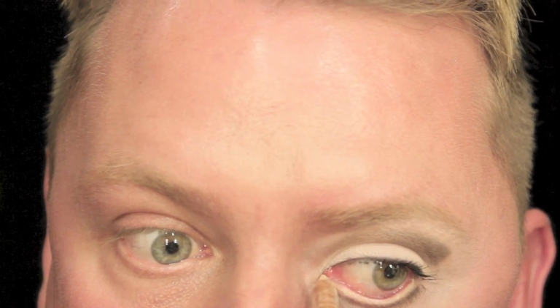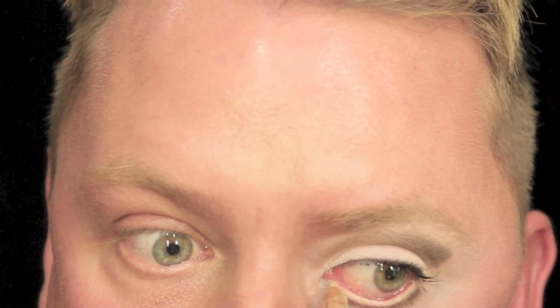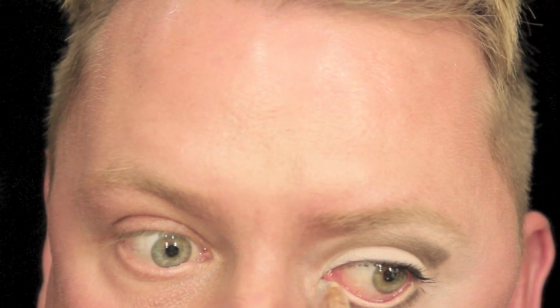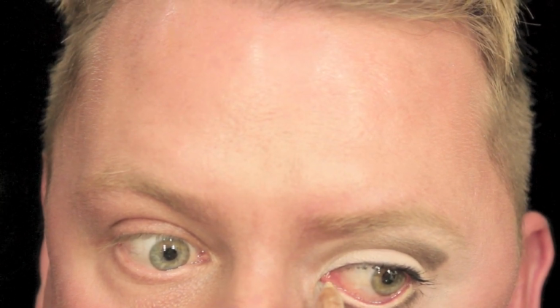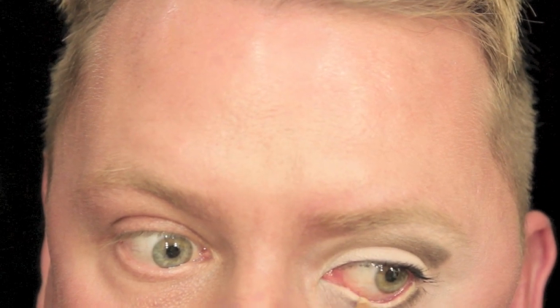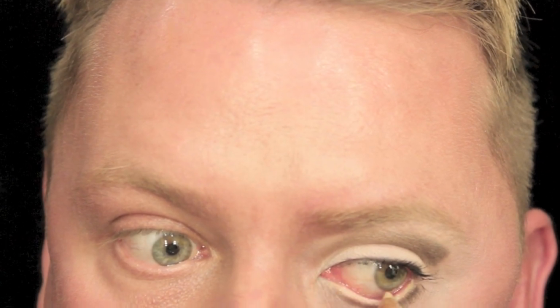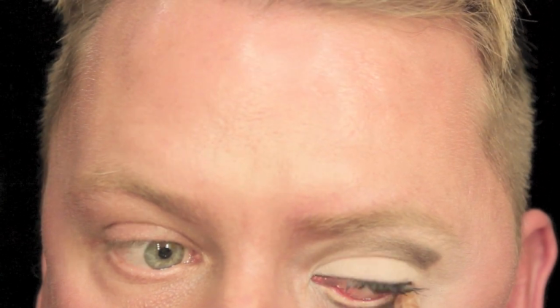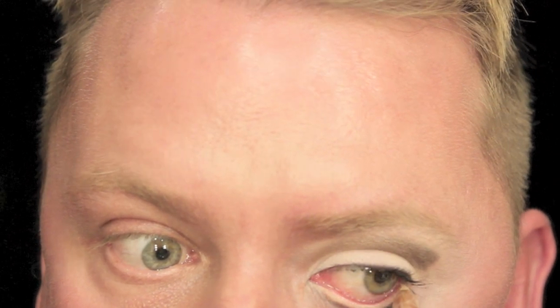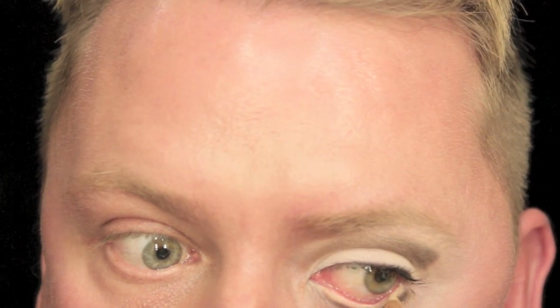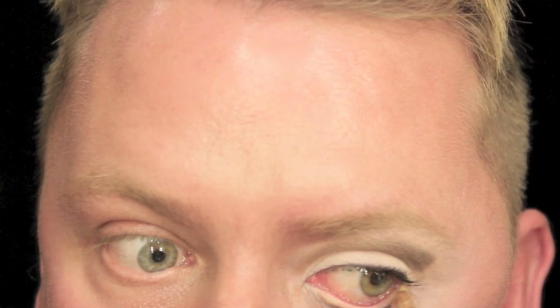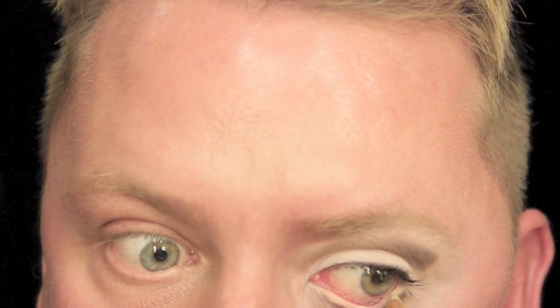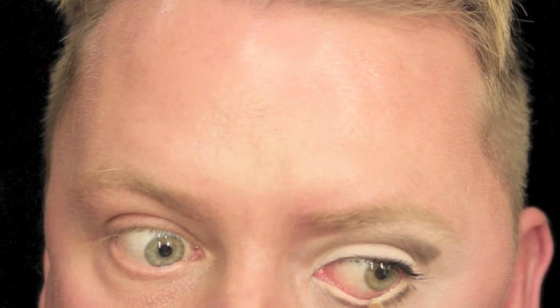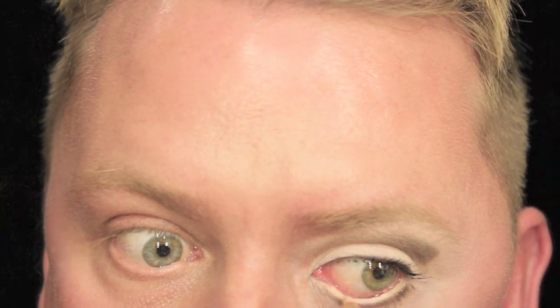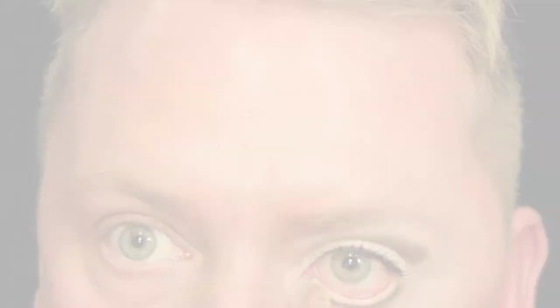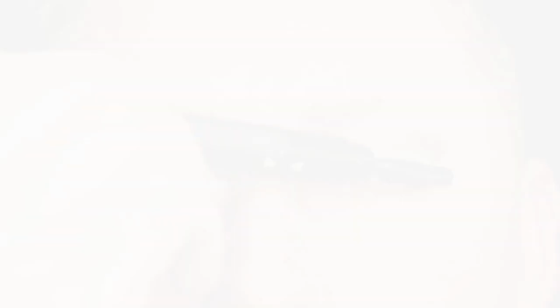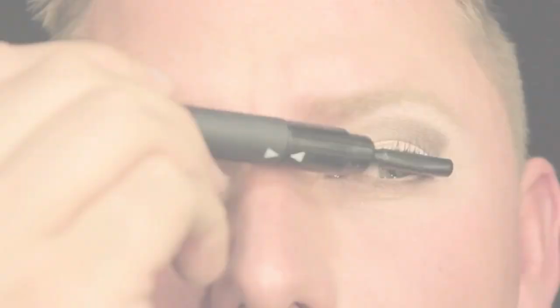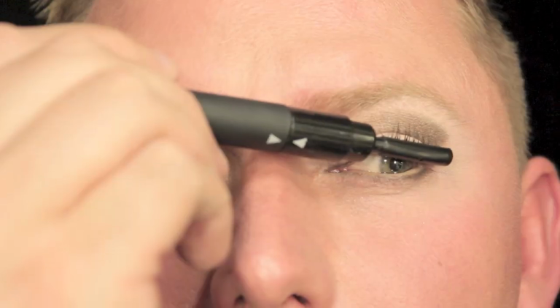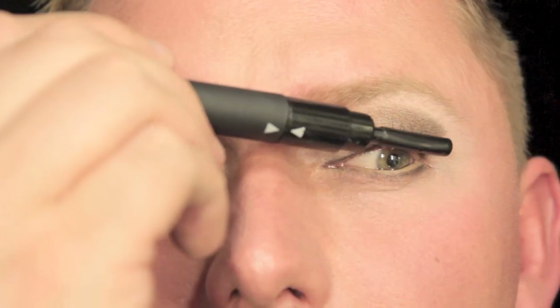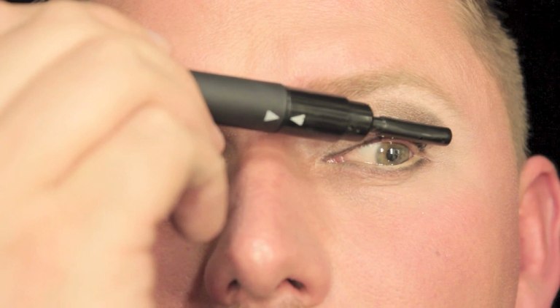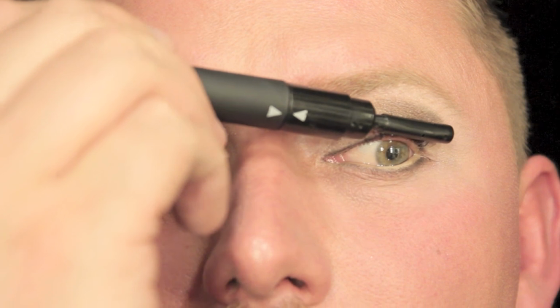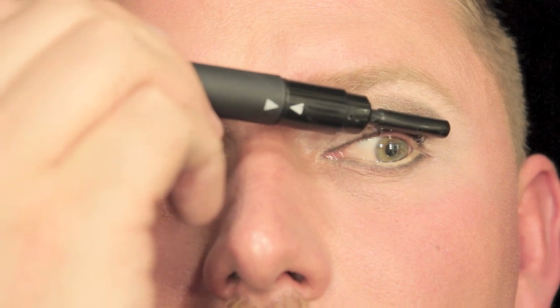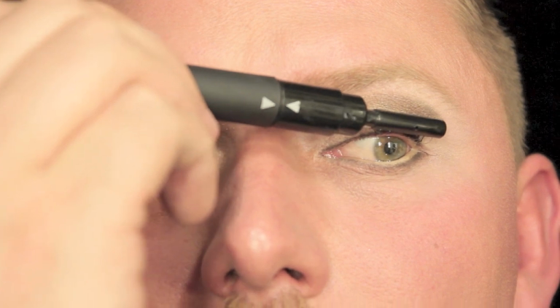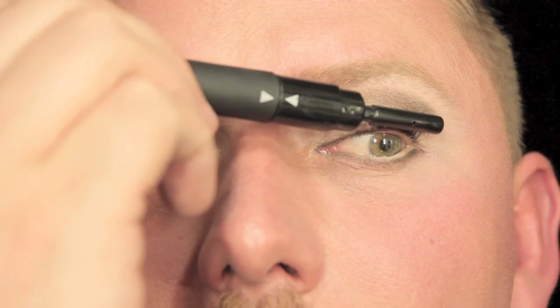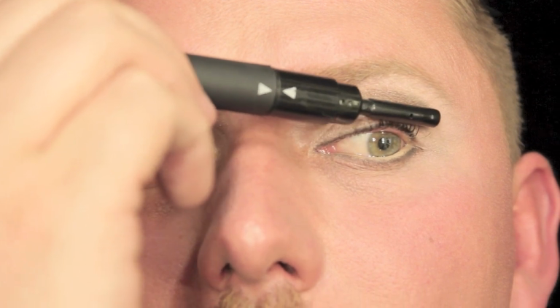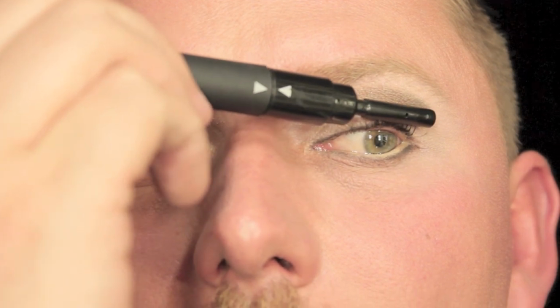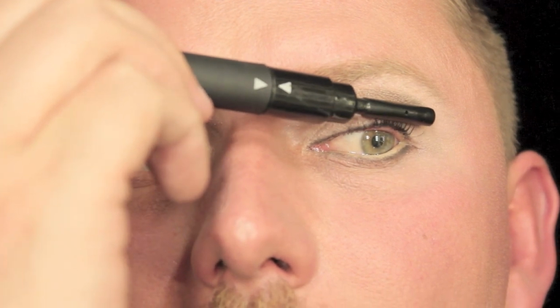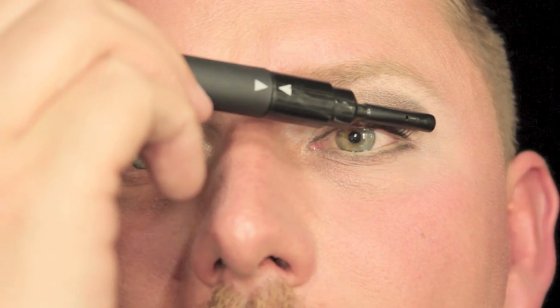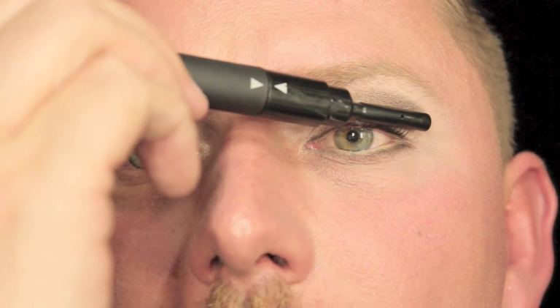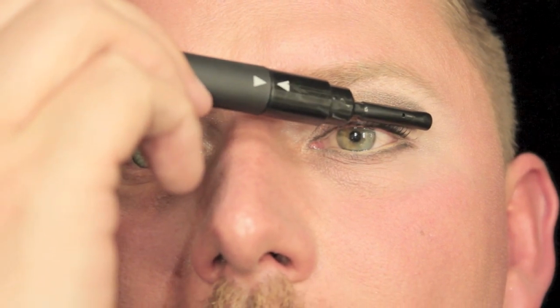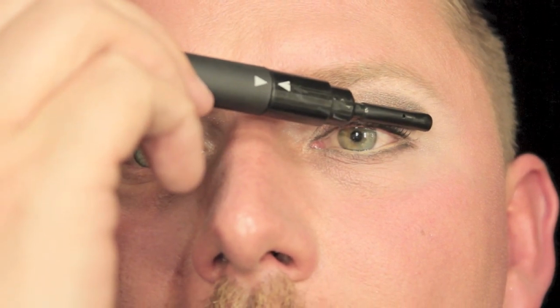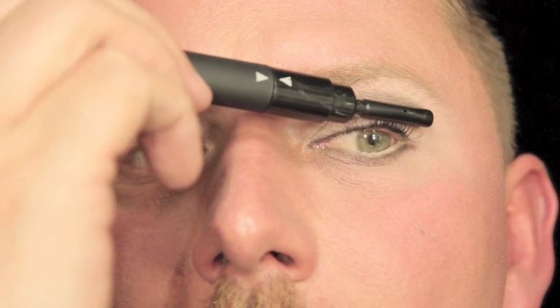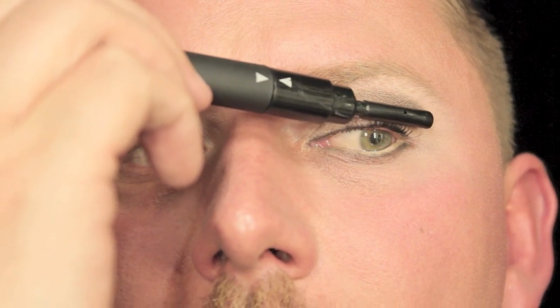Next, I'm going to use a heated eyelash curler to just keep those lashes open. And that will complete the look.